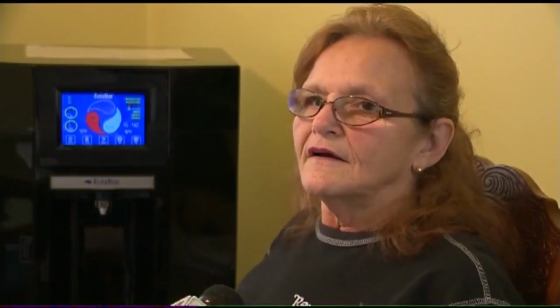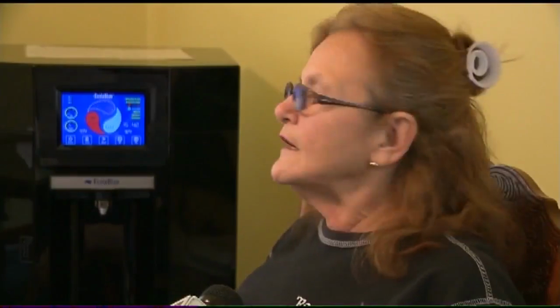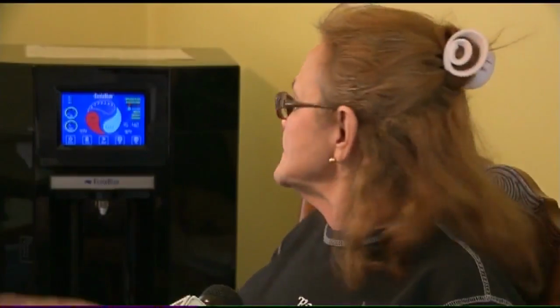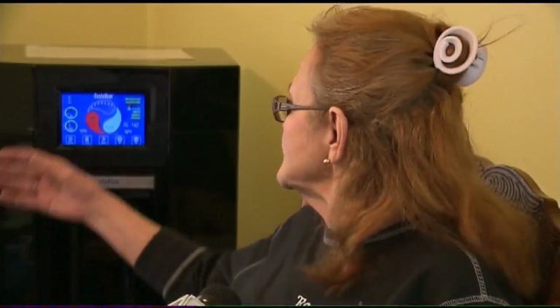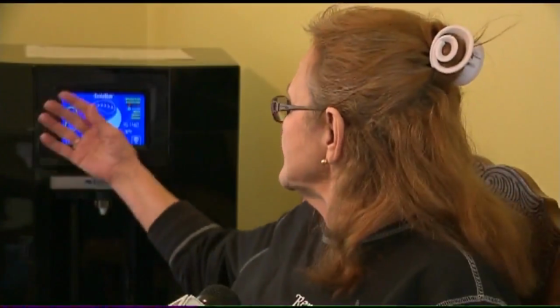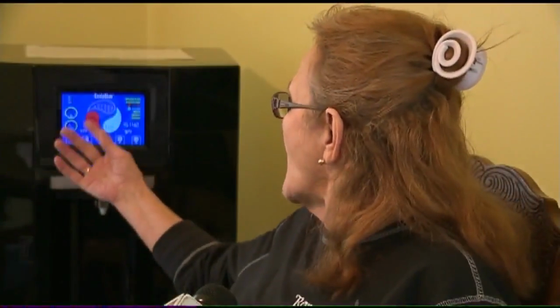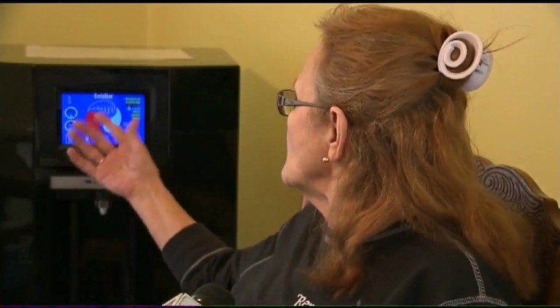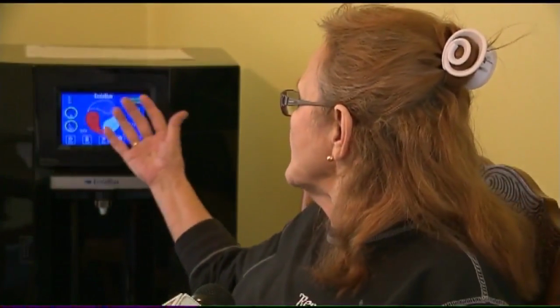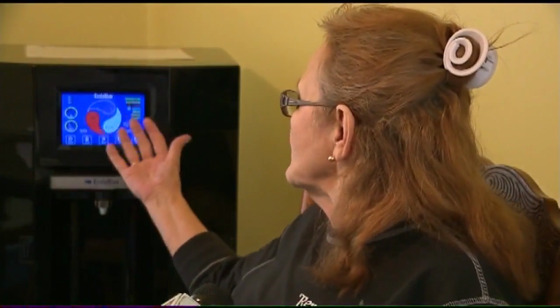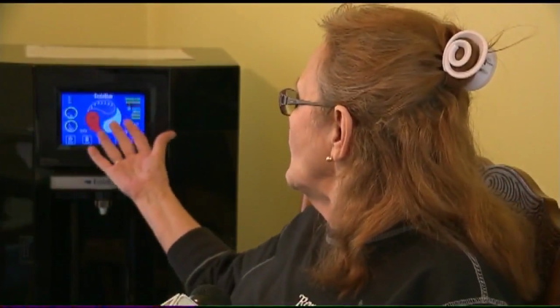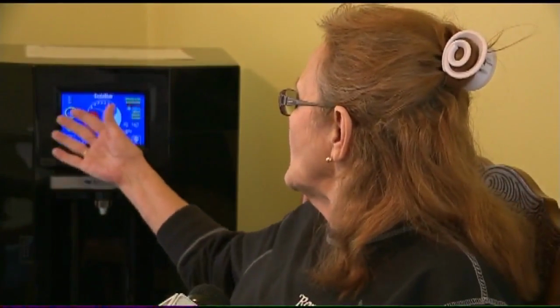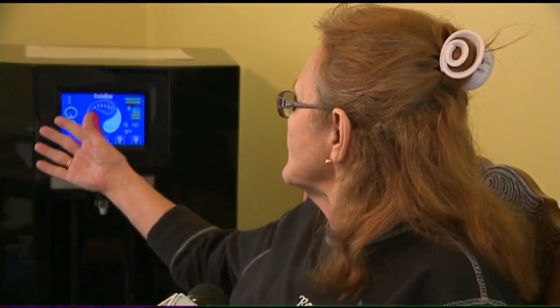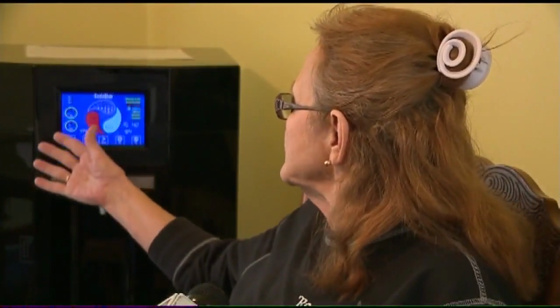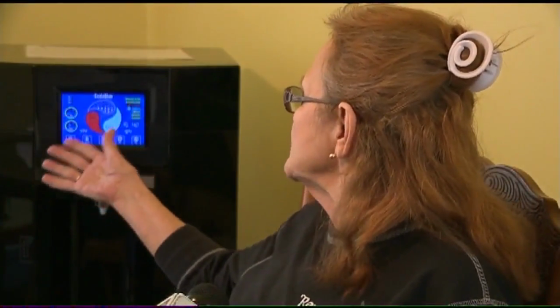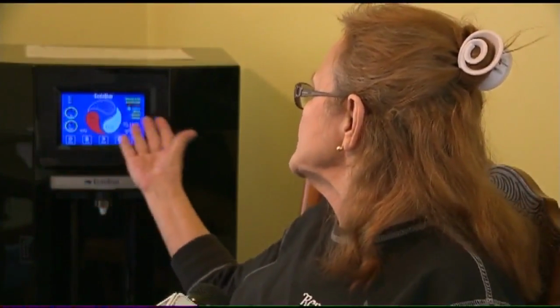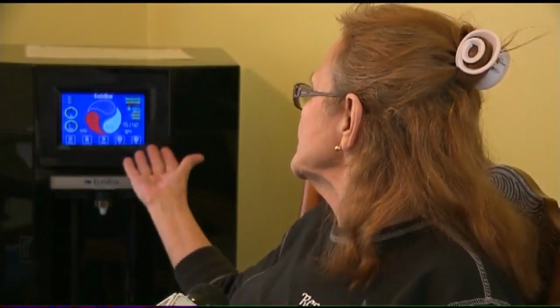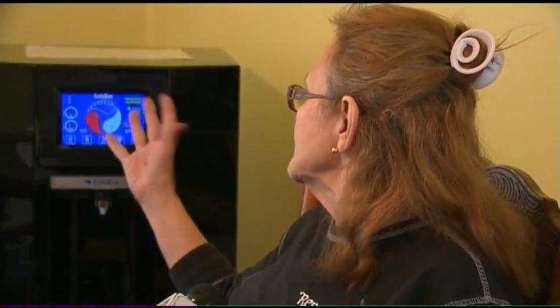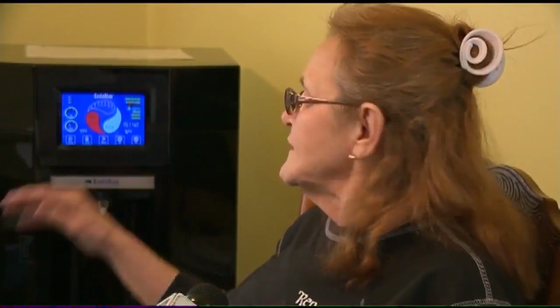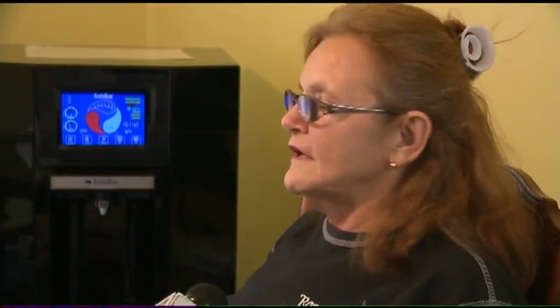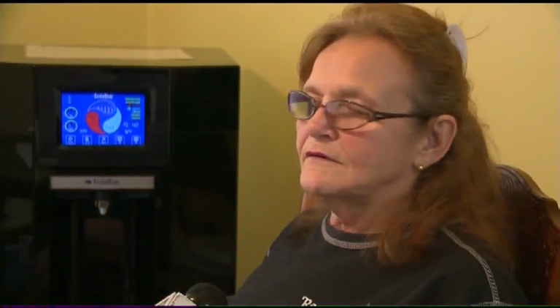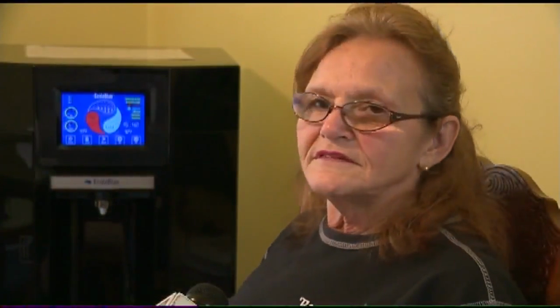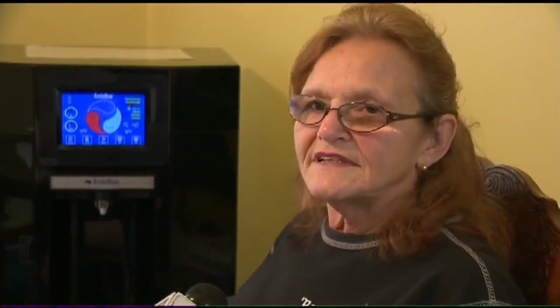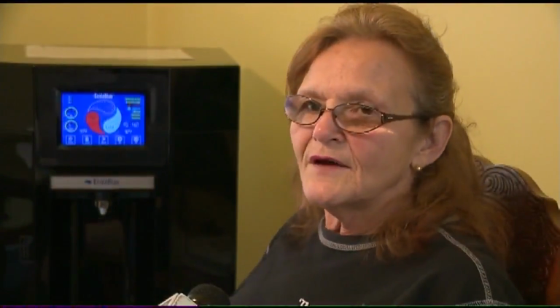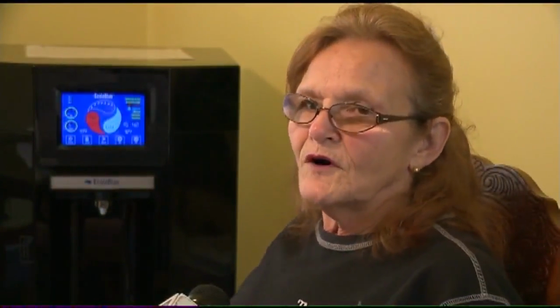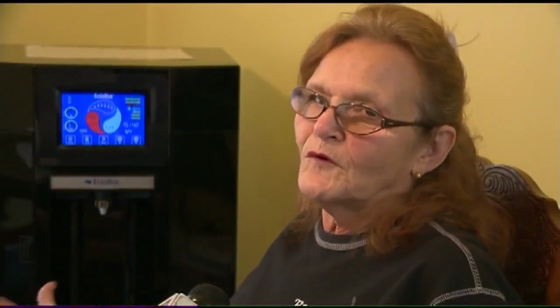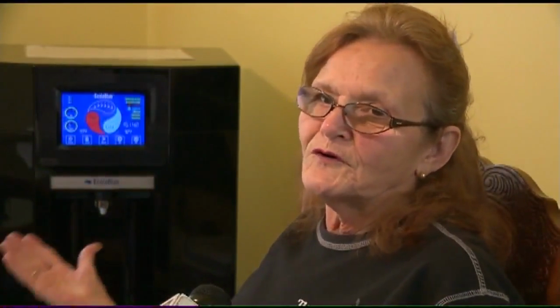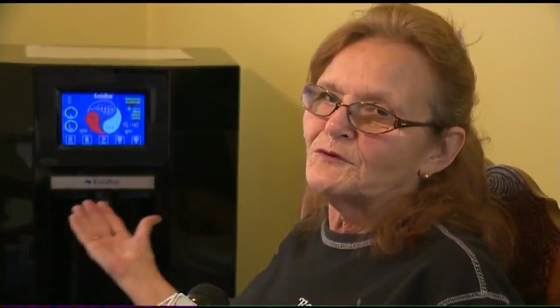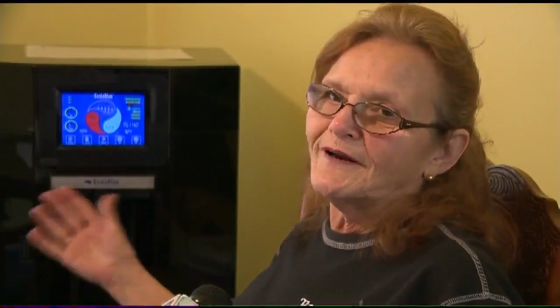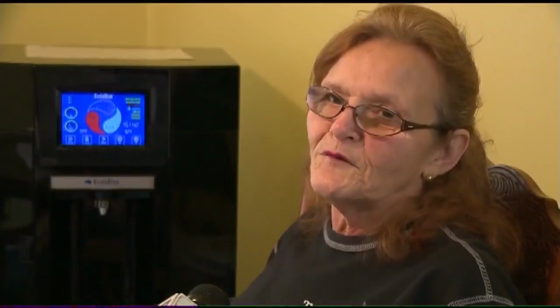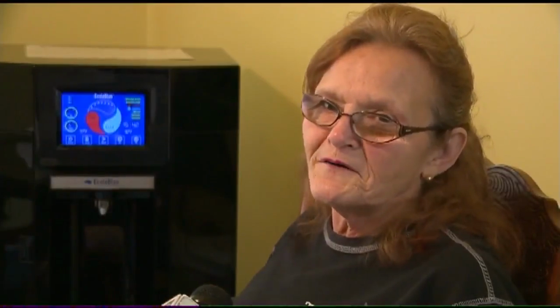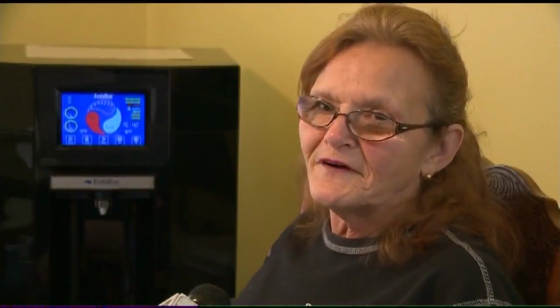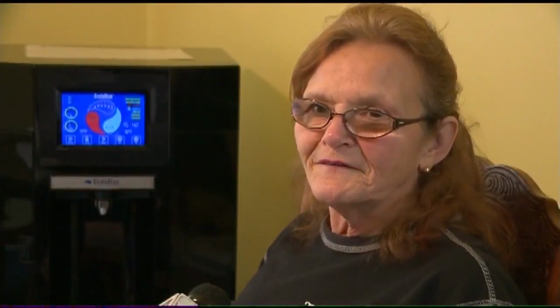It shows you what all is going on — you know, it shows you the hot water, the cold water, the temperature, the time. What more could you want in a water fountain?